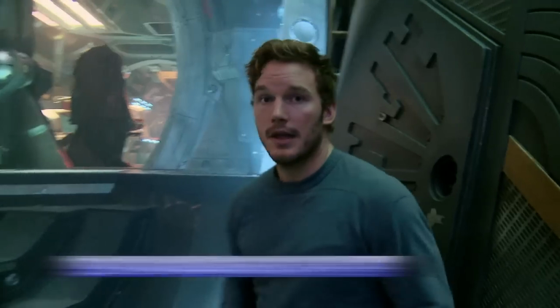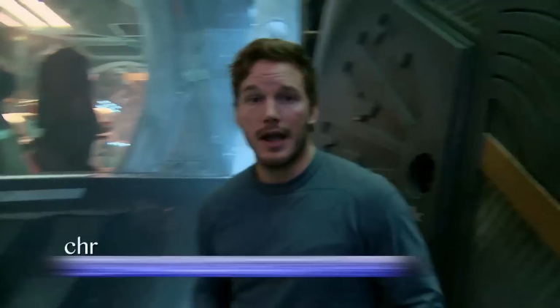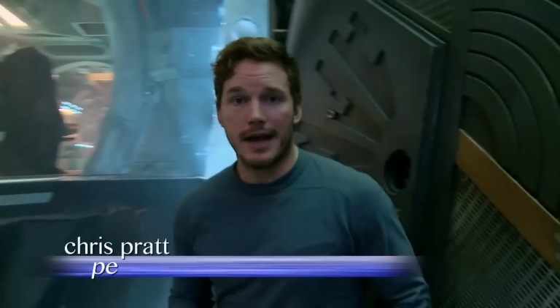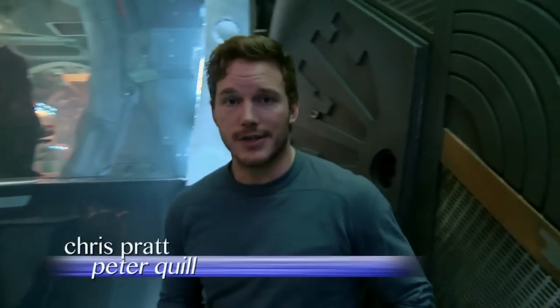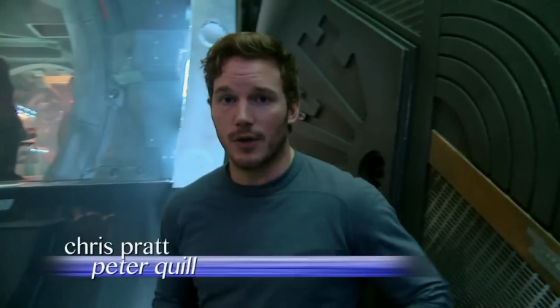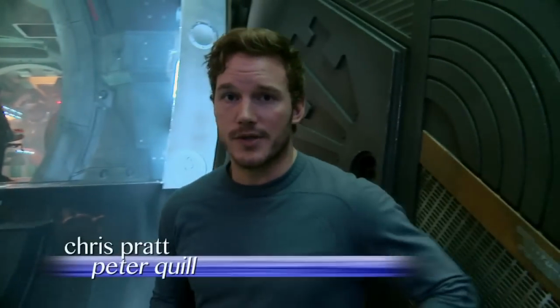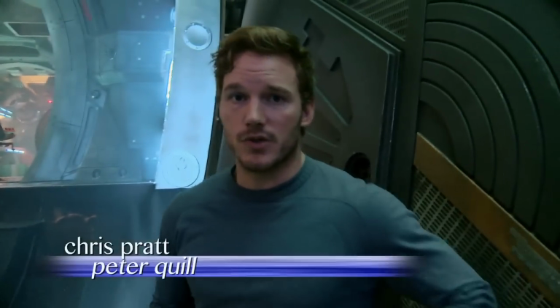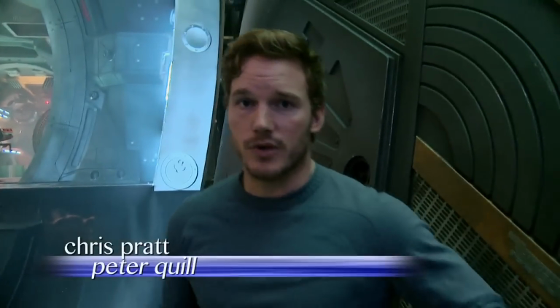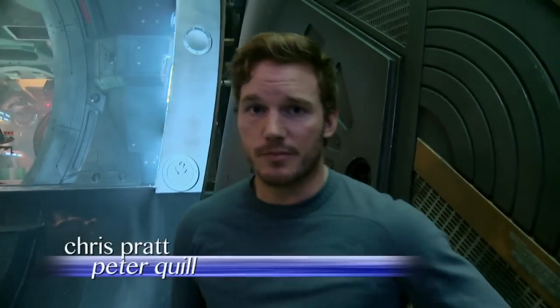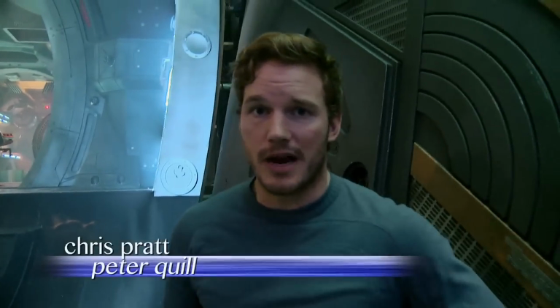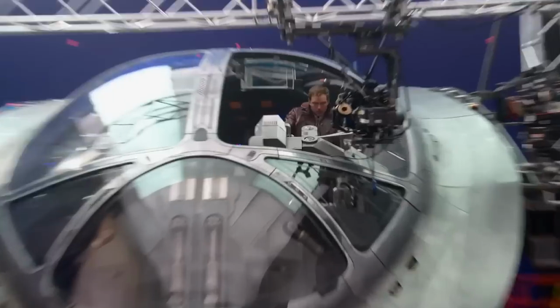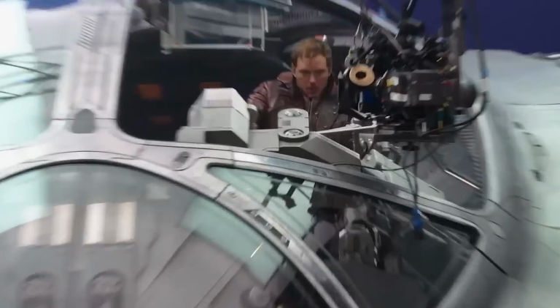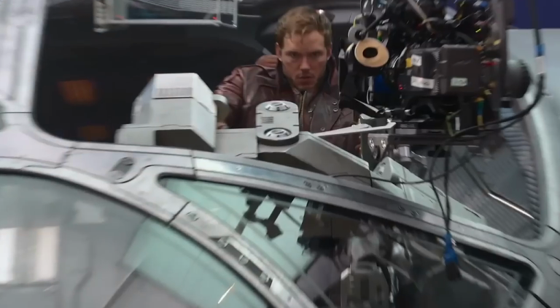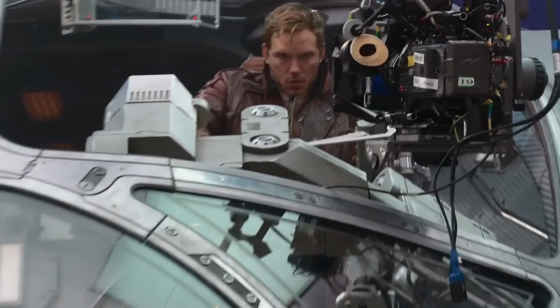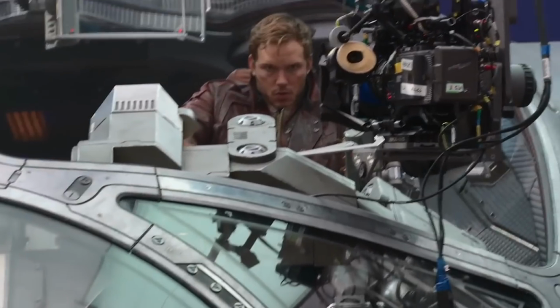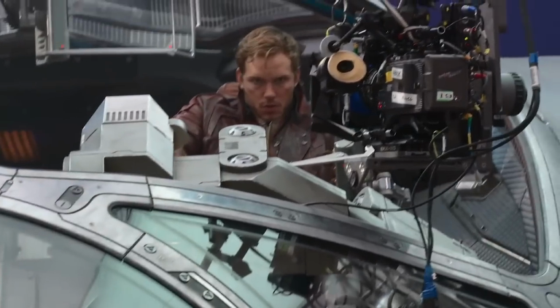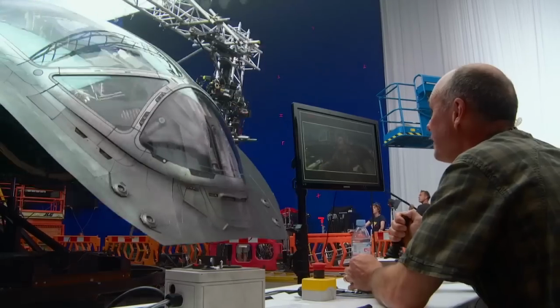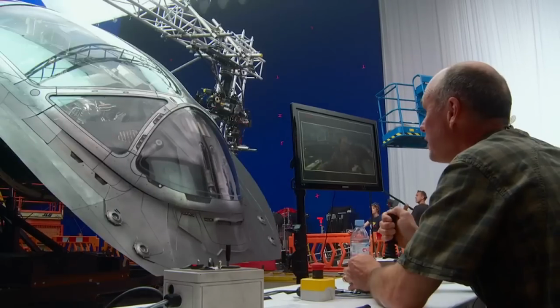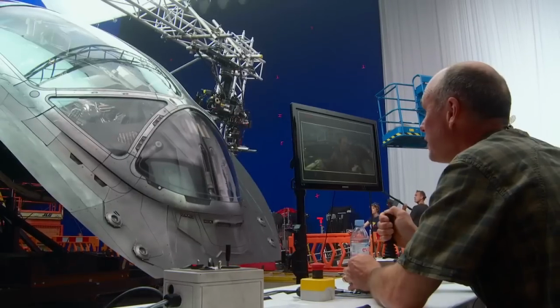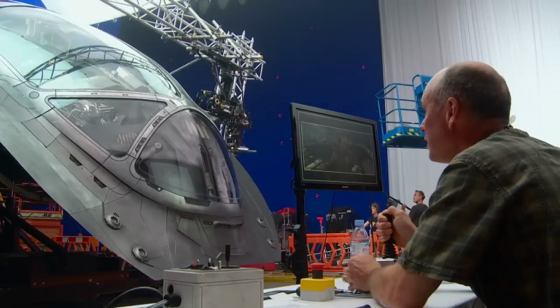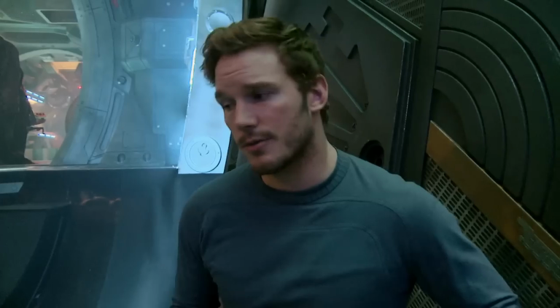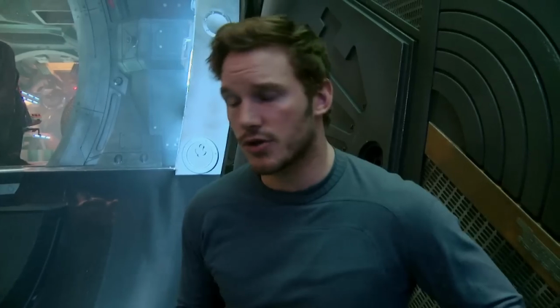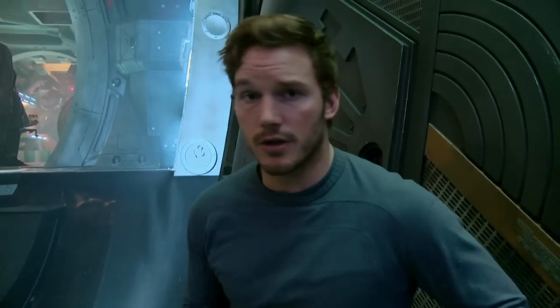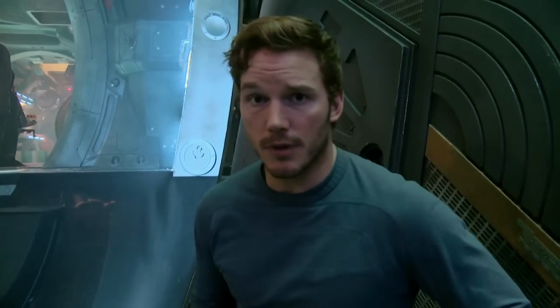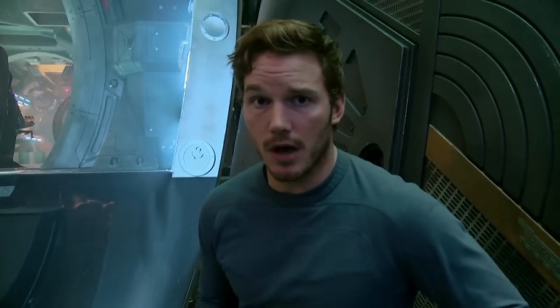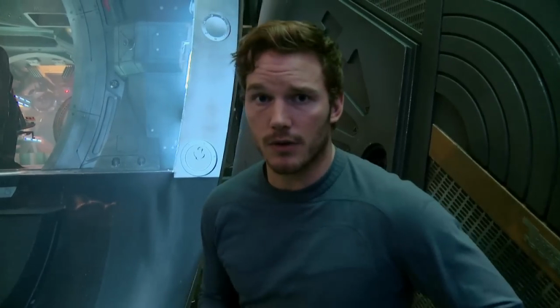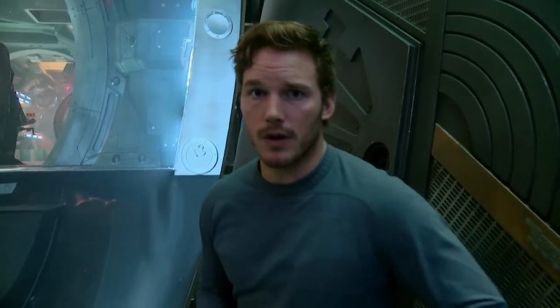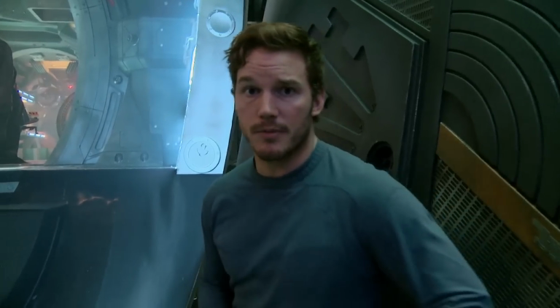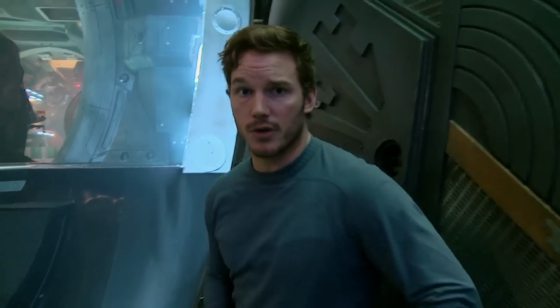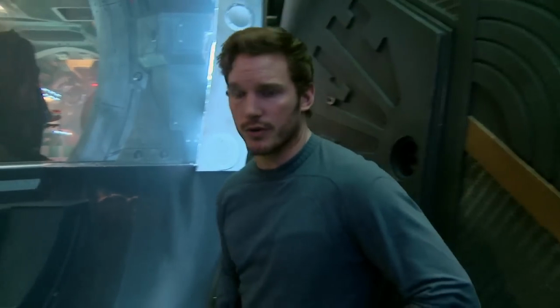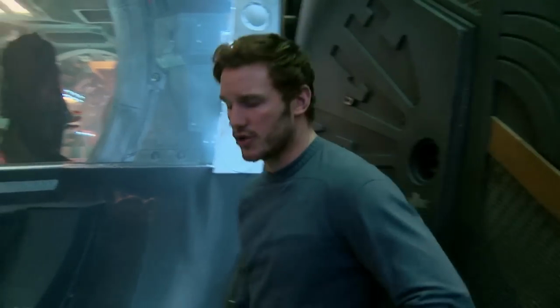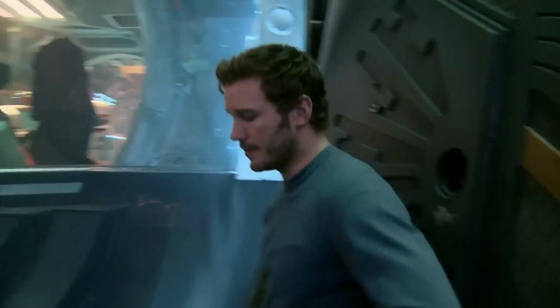Hey, how's it going? This is Chris Pratt on the set of Guardians of the Galaxy. I'm going to show you the Milano, Peter Quill's ship.